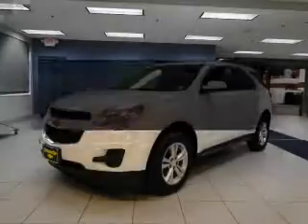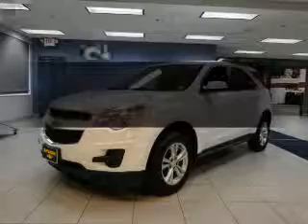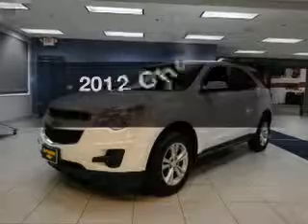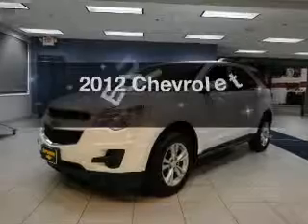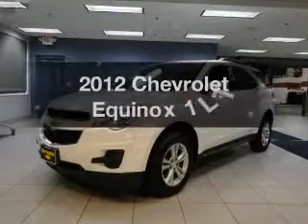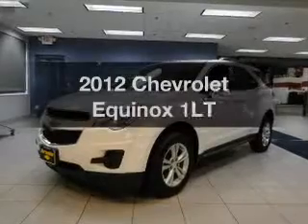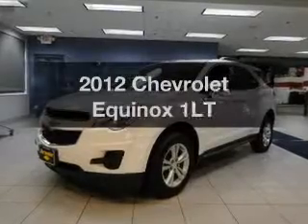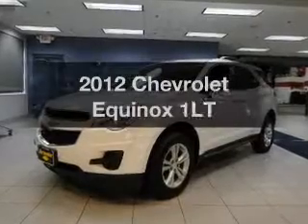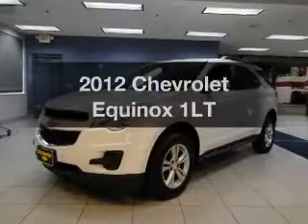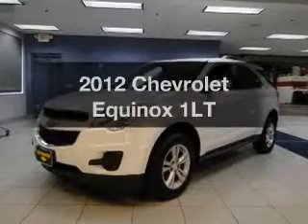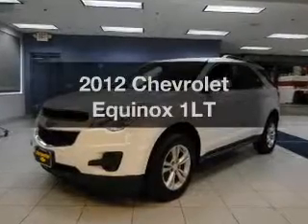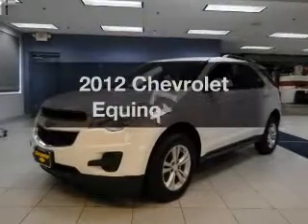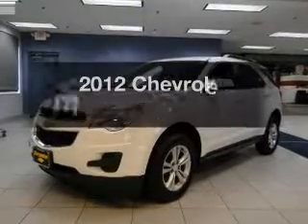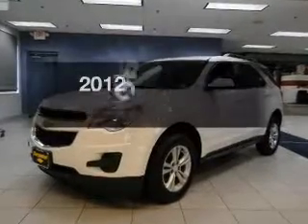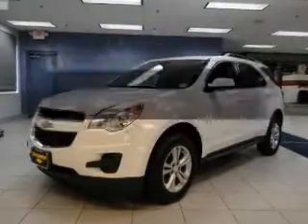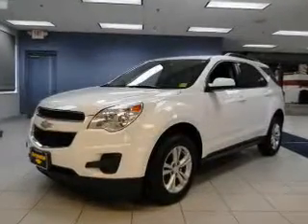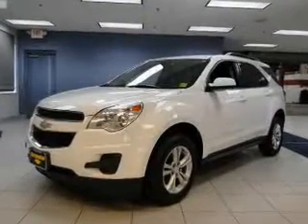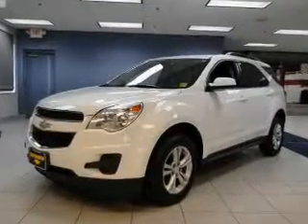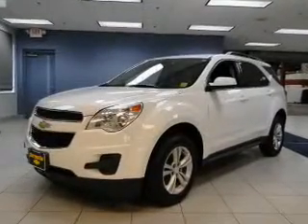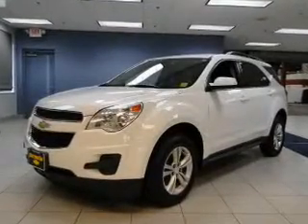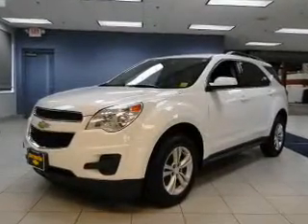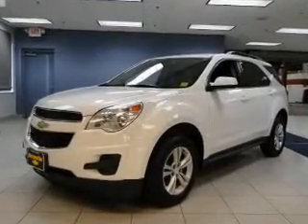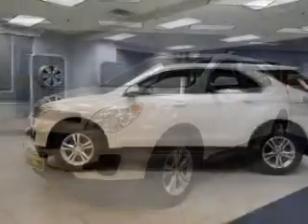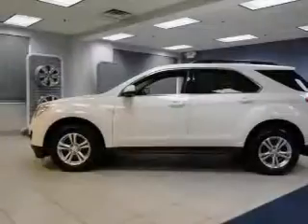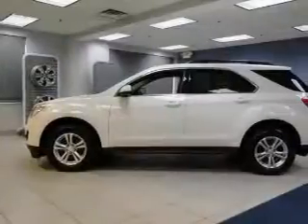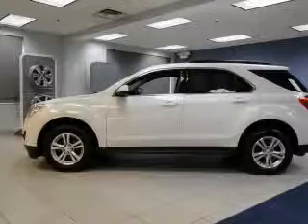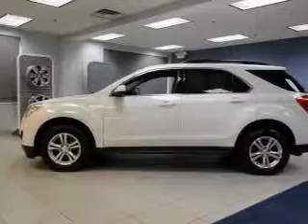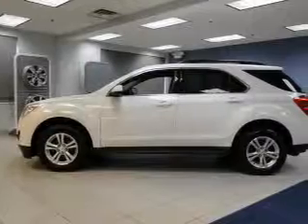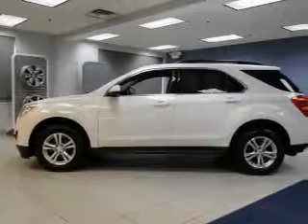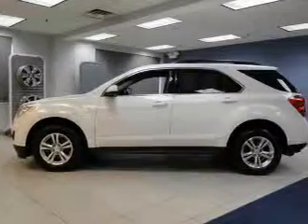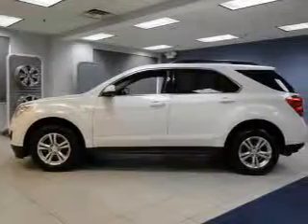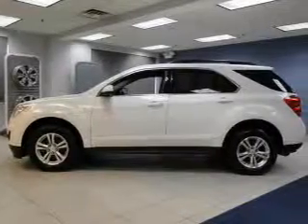Get noticed in this 2012 Chevrolet Equinox. Travel the roads in style and comfort in this great vehicle.